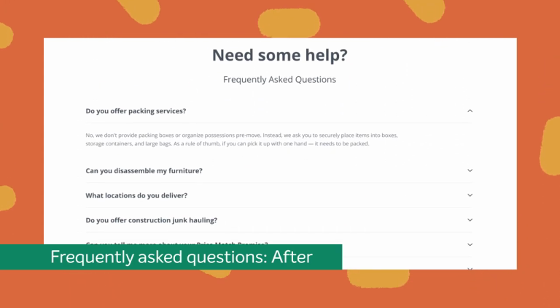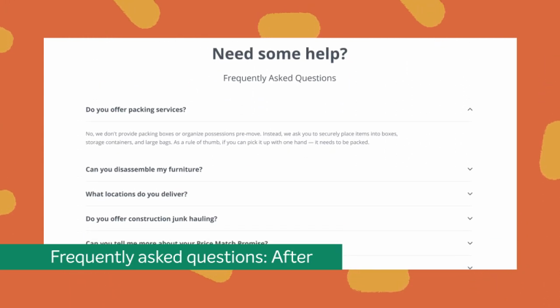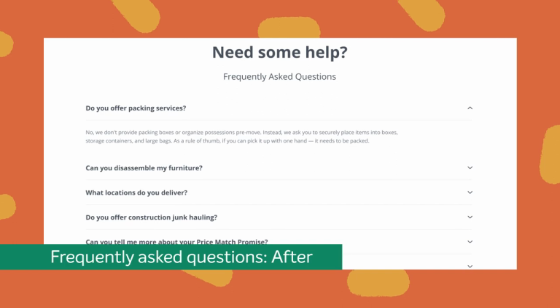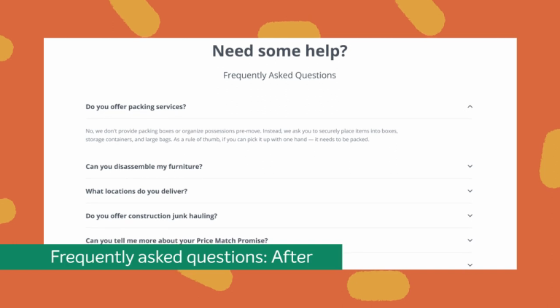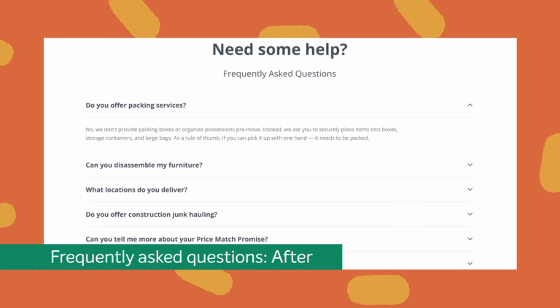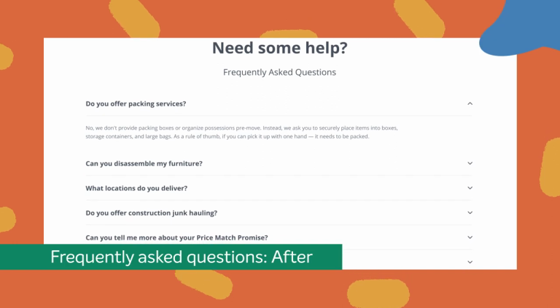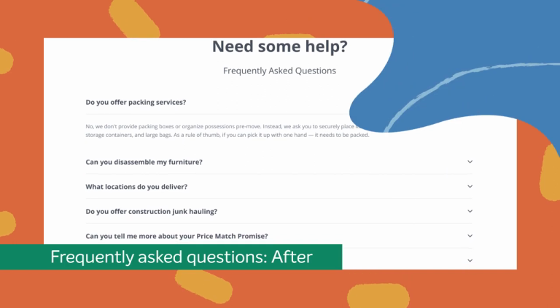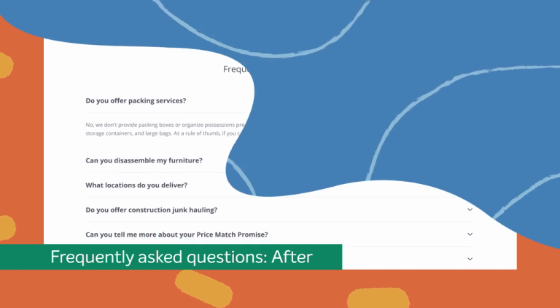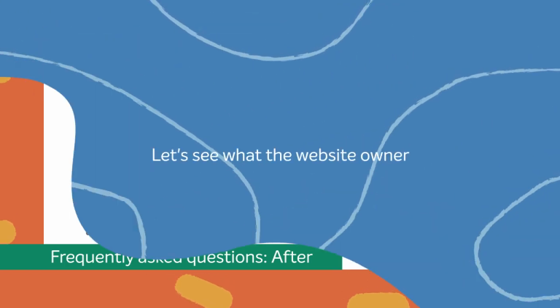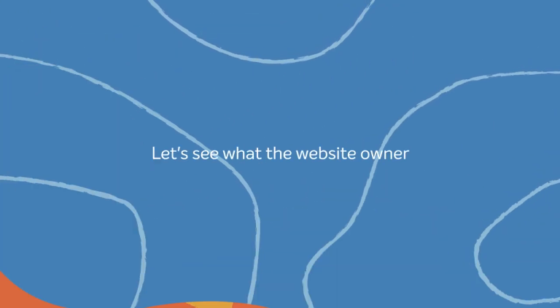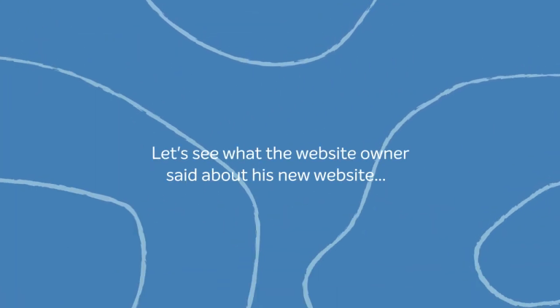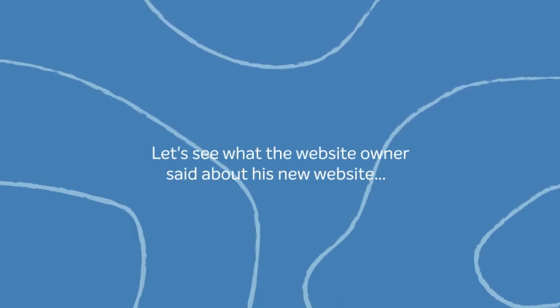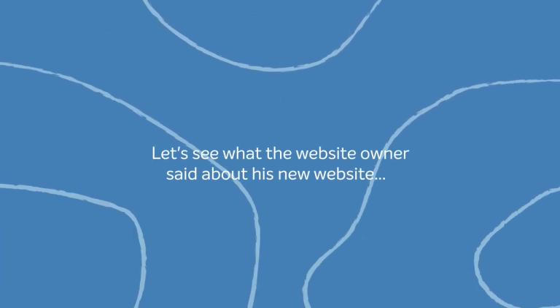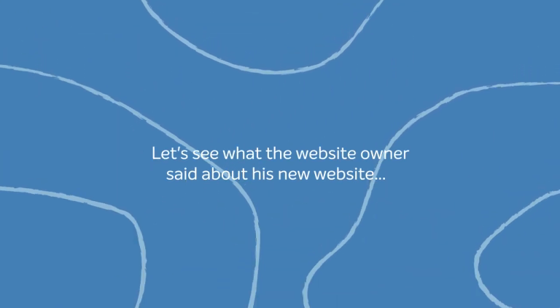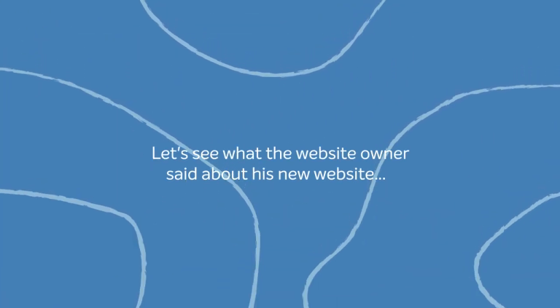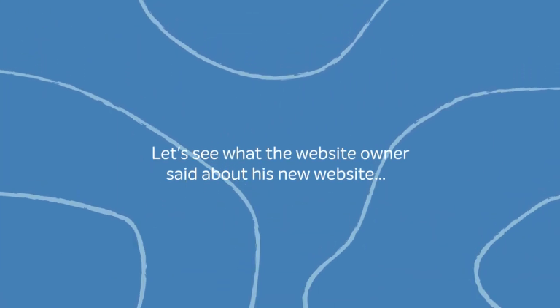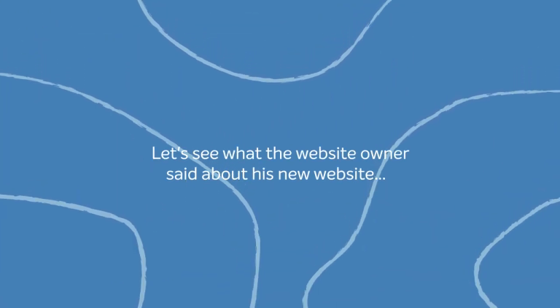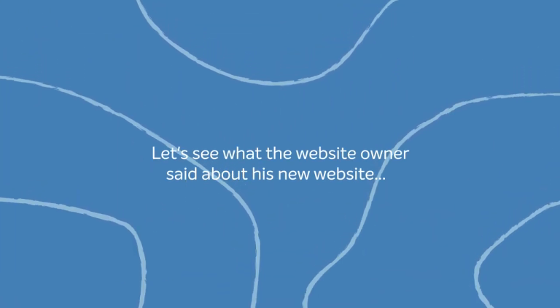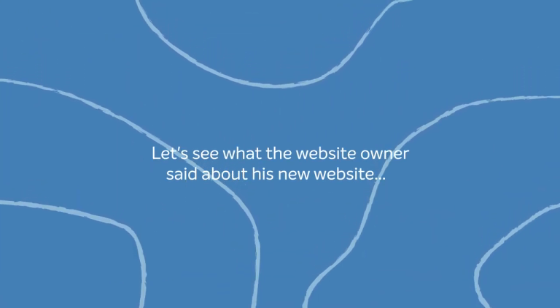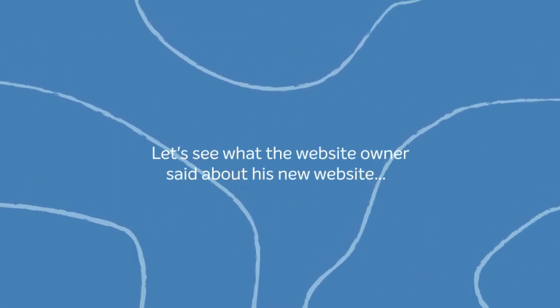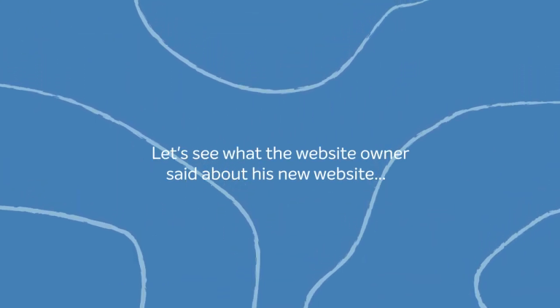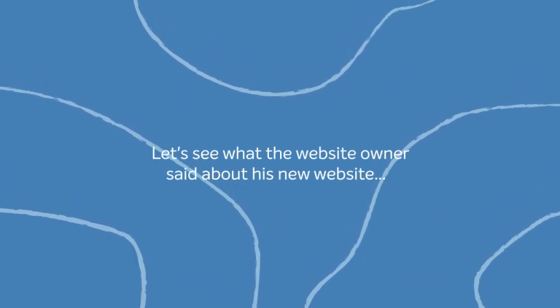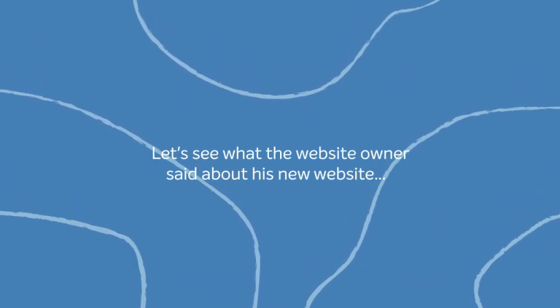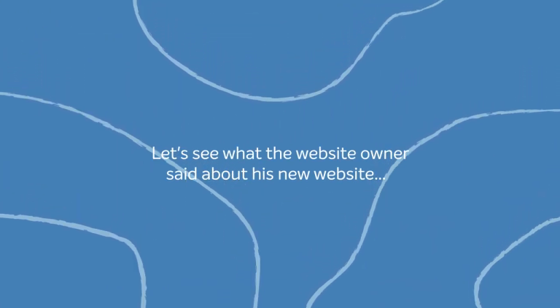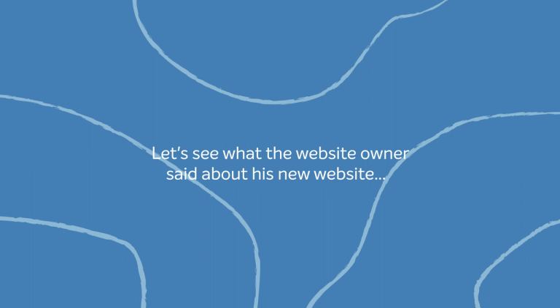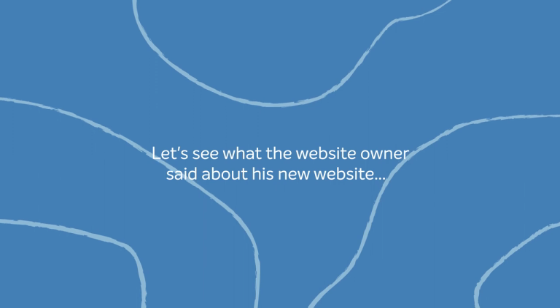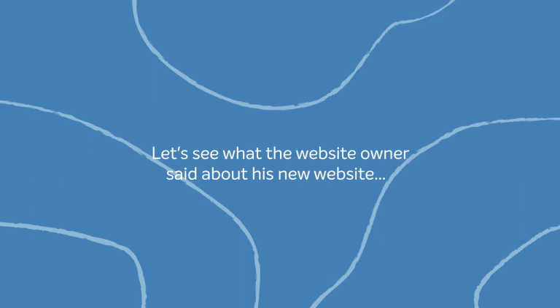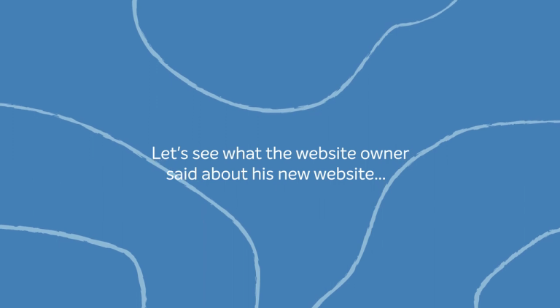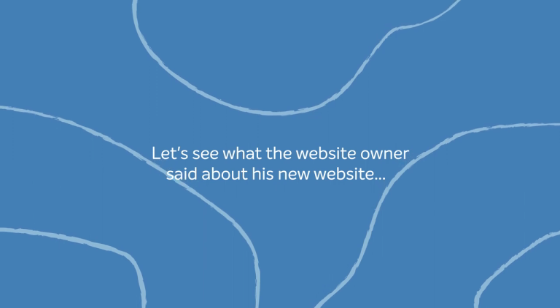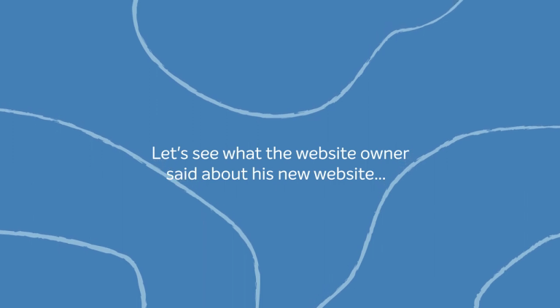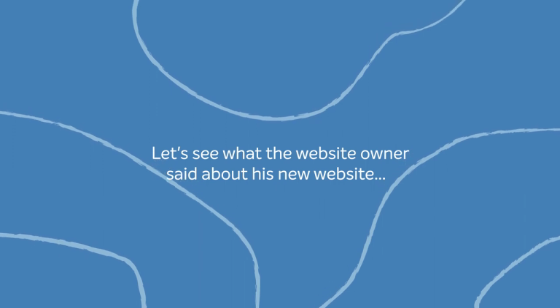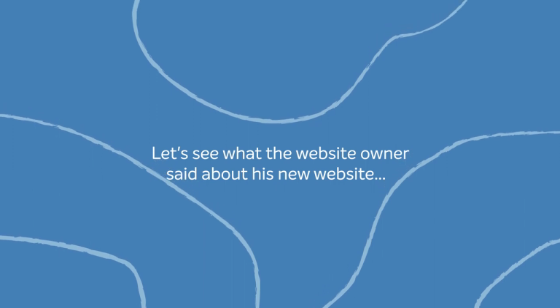Let's watch what Aspen from Two Guys in a Truck, the lucky winner of our Reboot My Site competition, had to say about the new site.